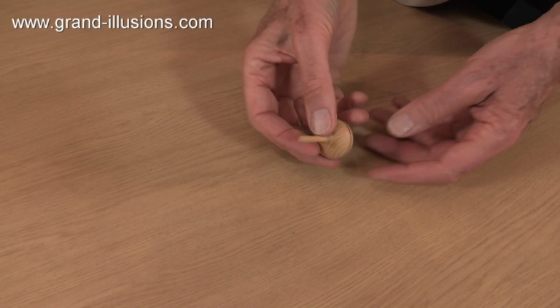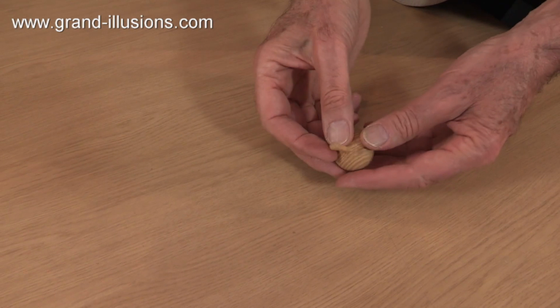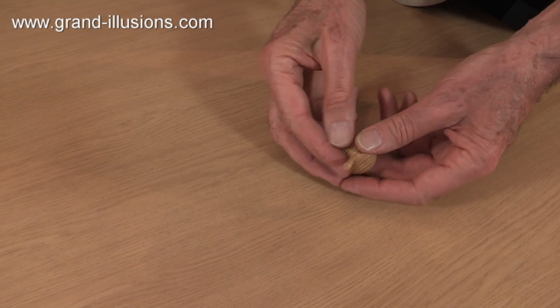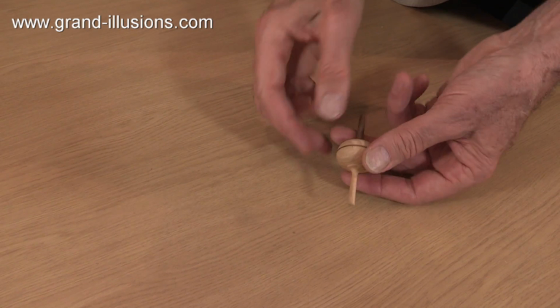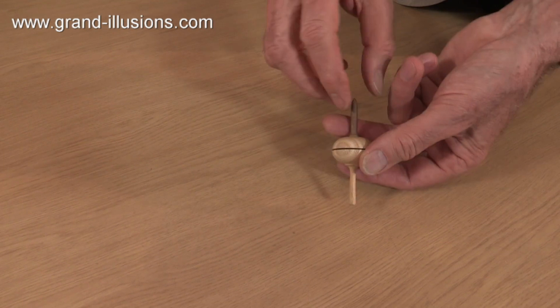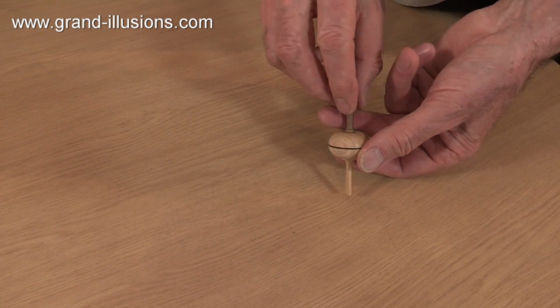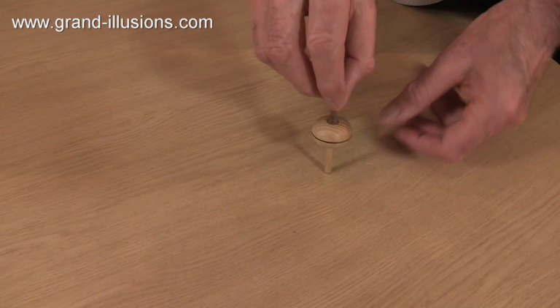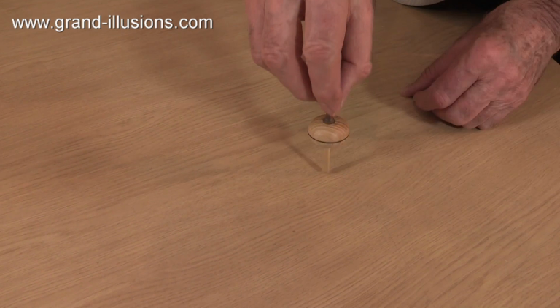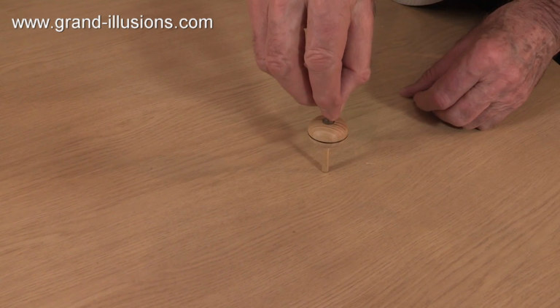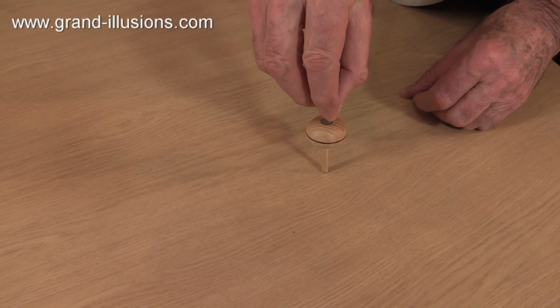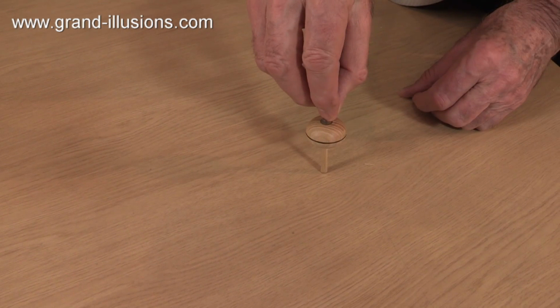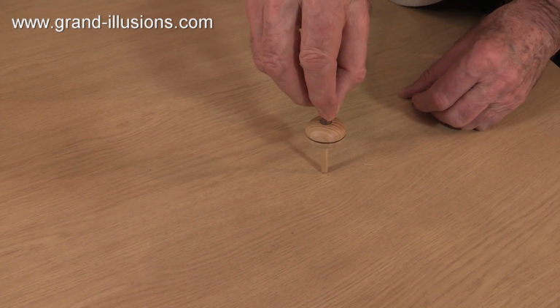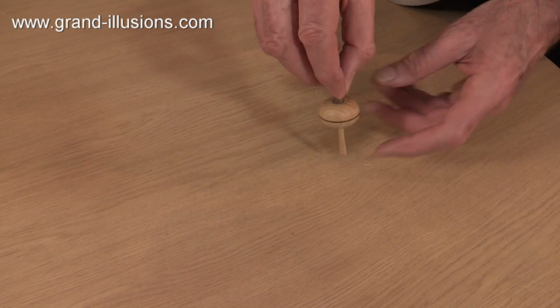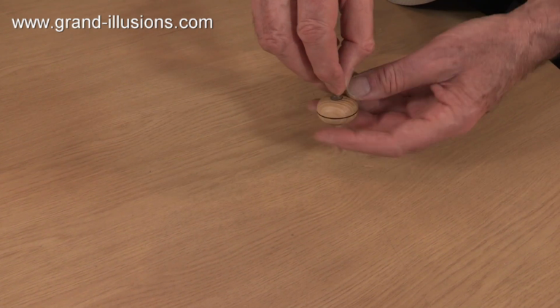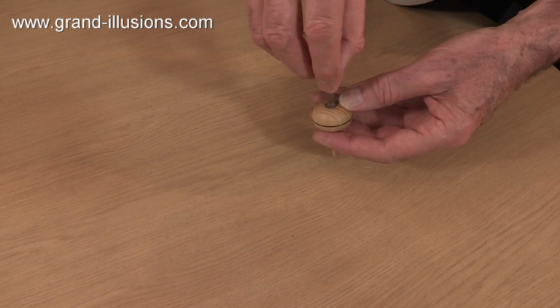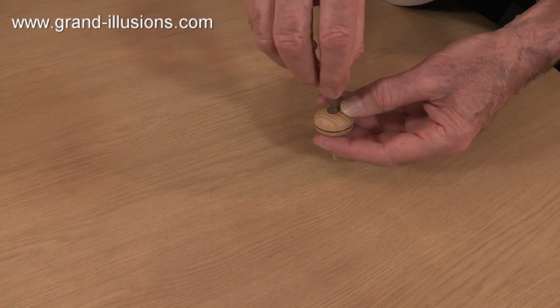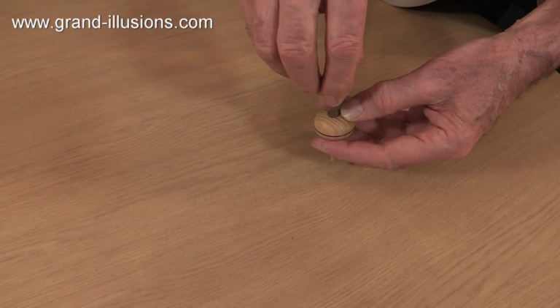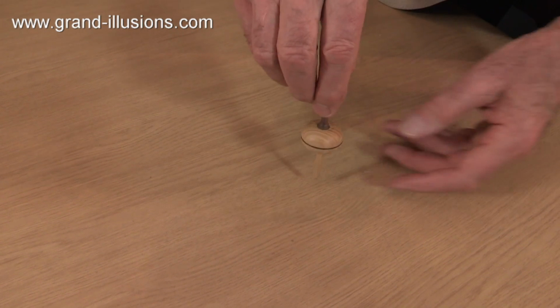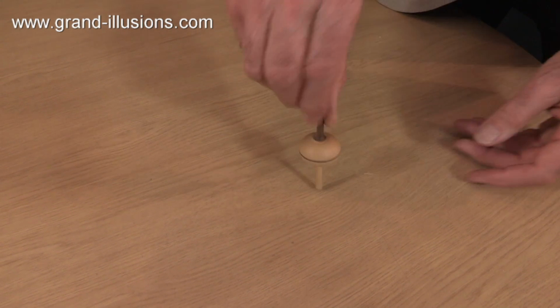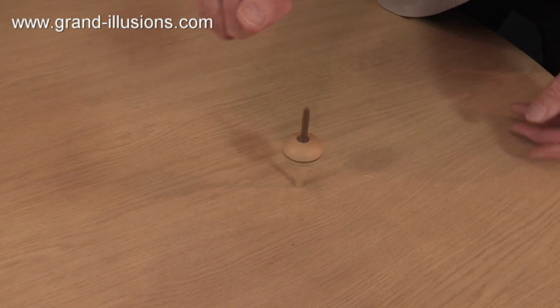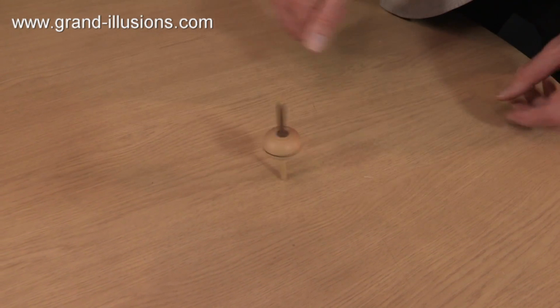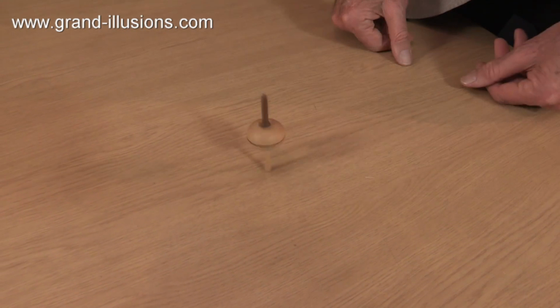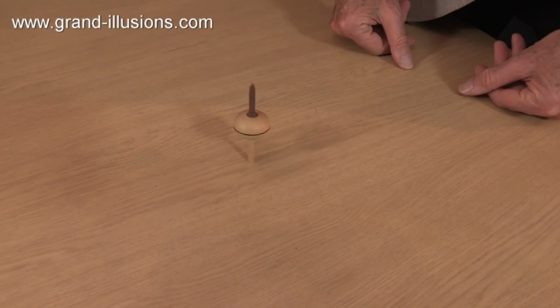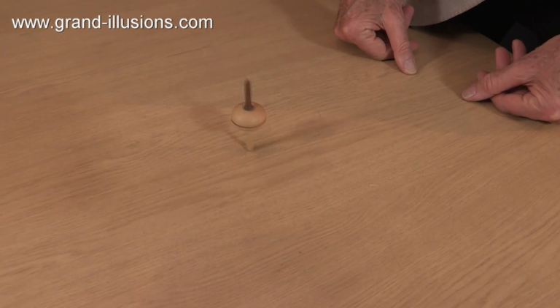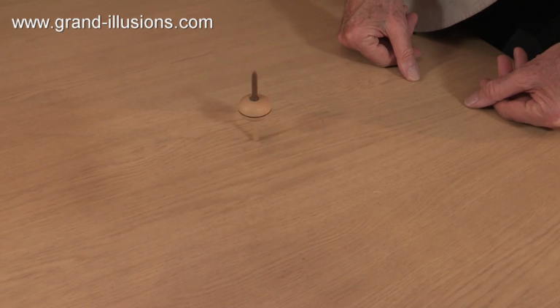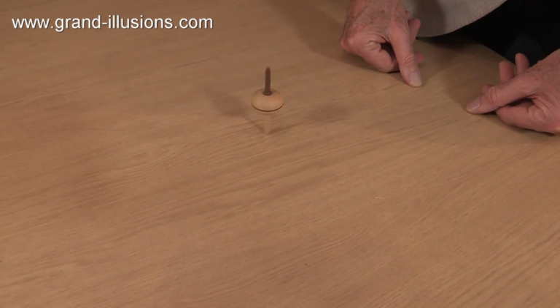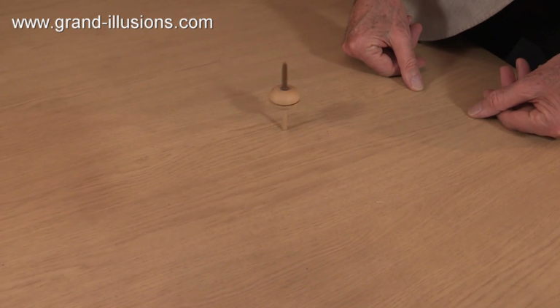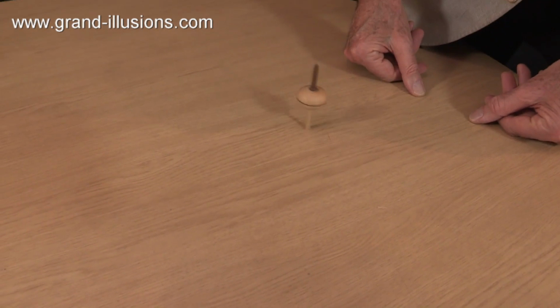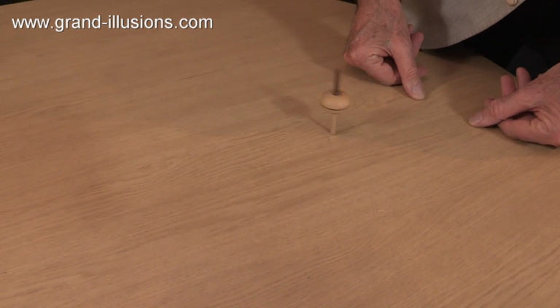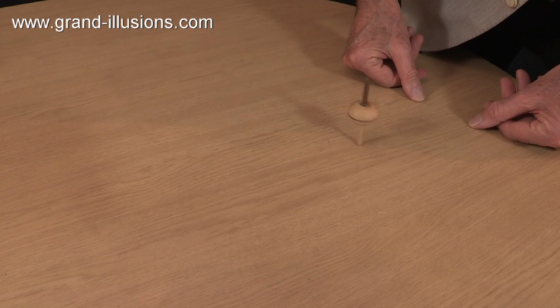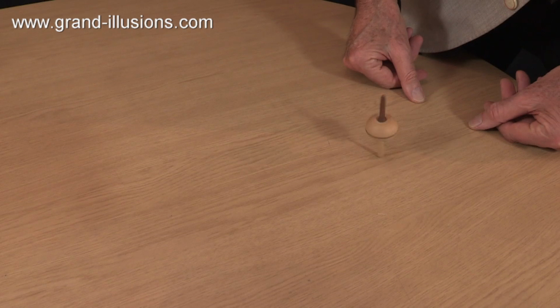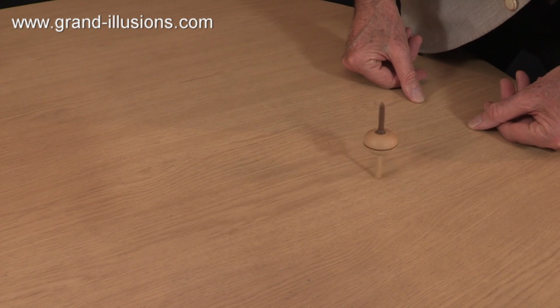However, when you turn it upside down and spin it on what should be the handle, it's reasonably stable. That's very strange.